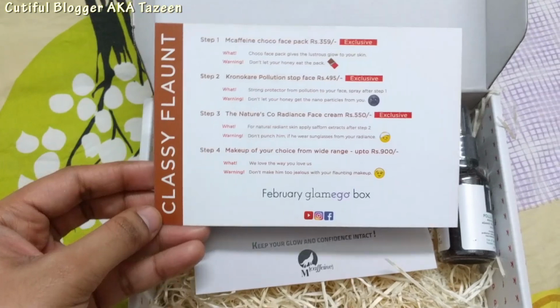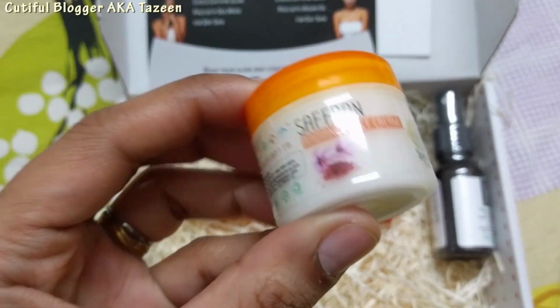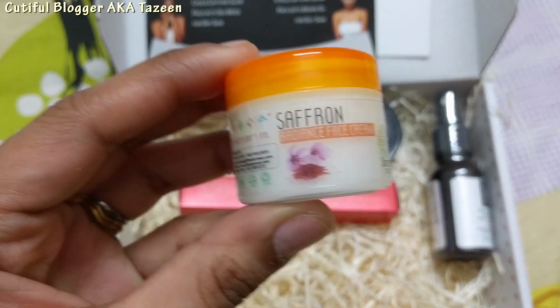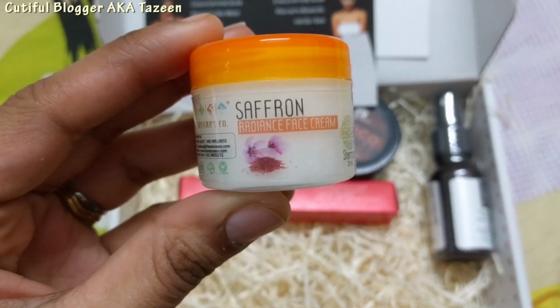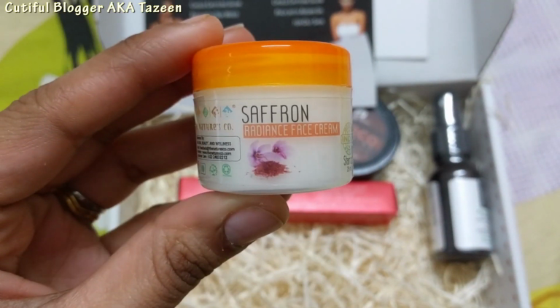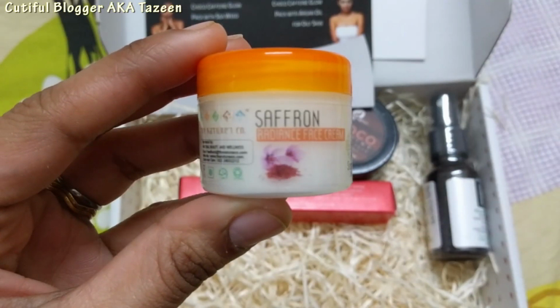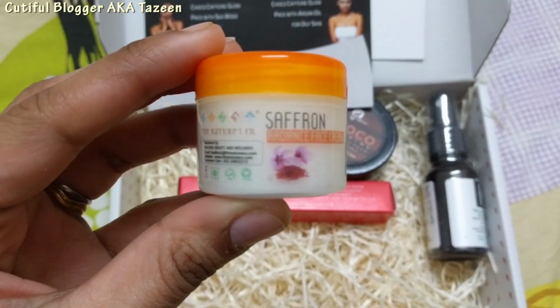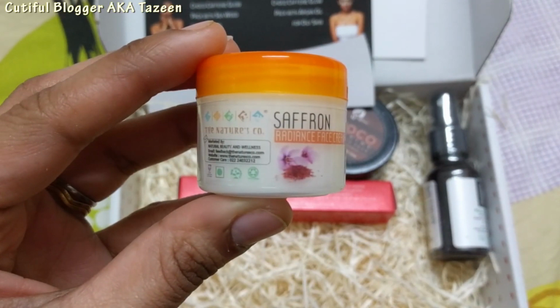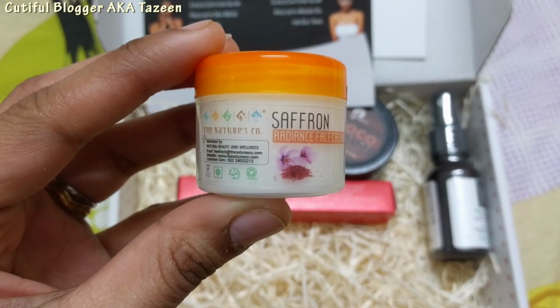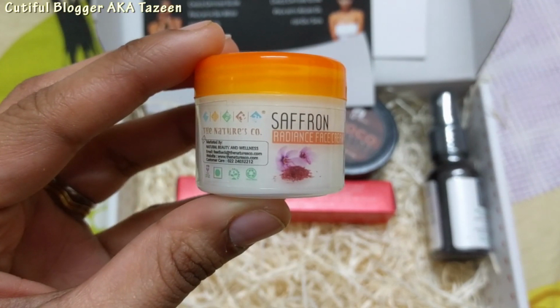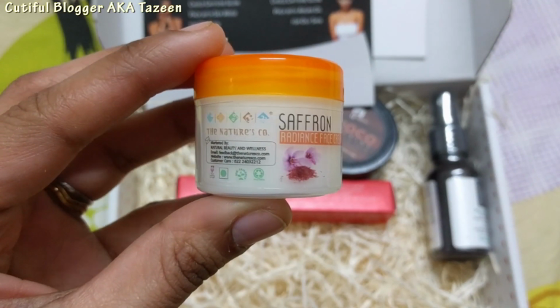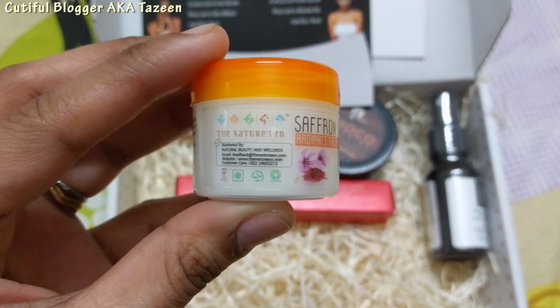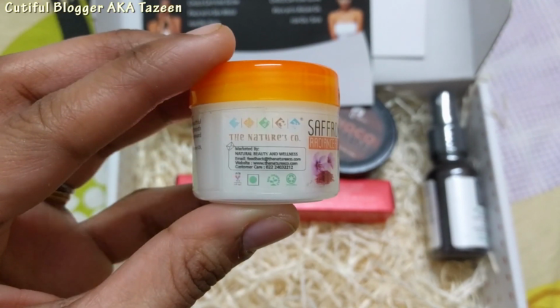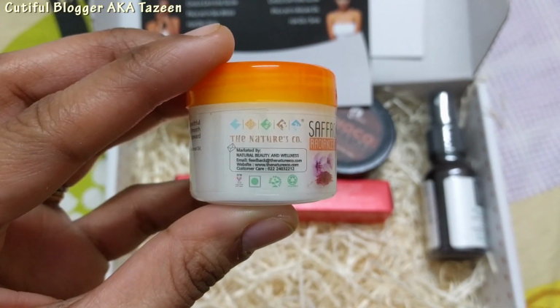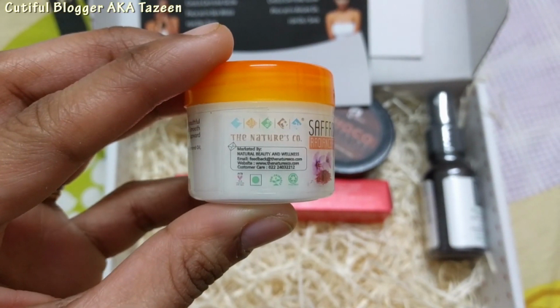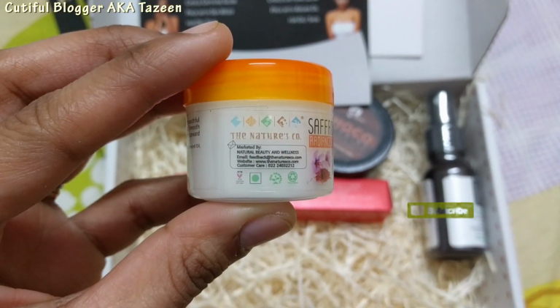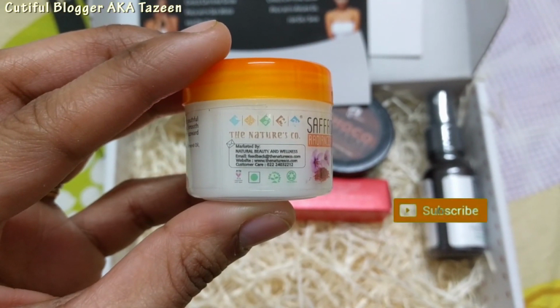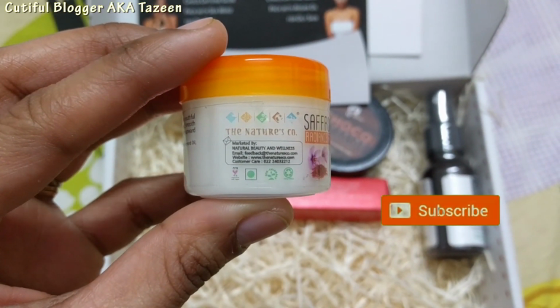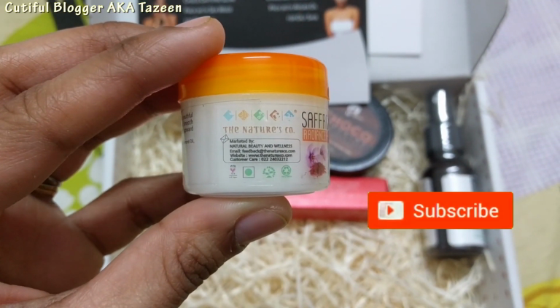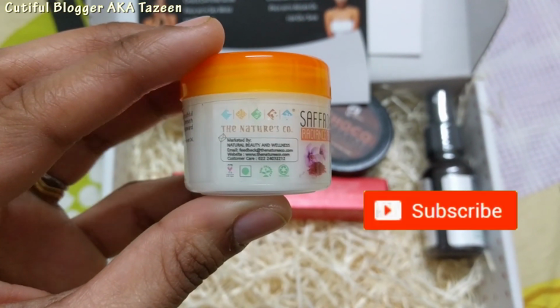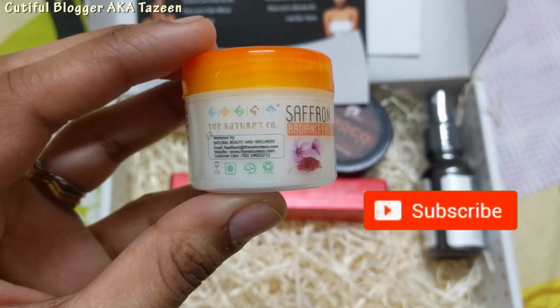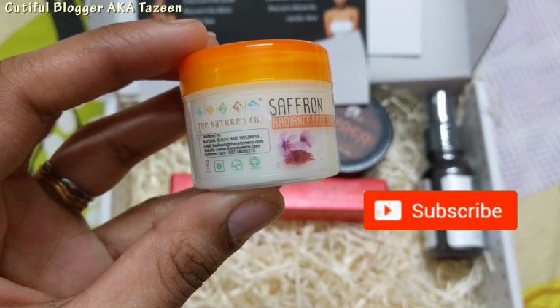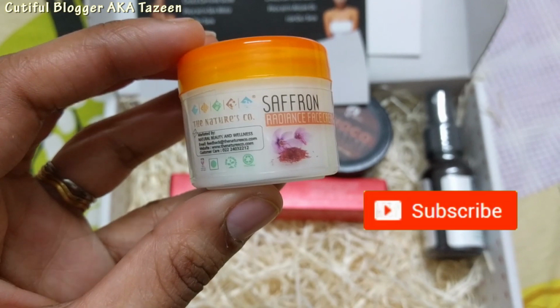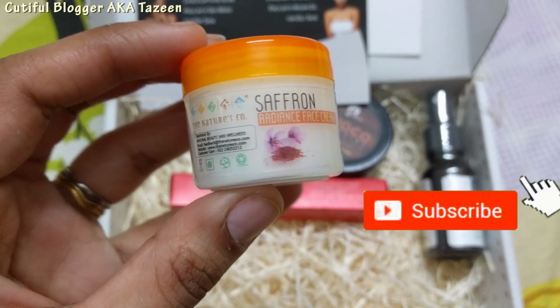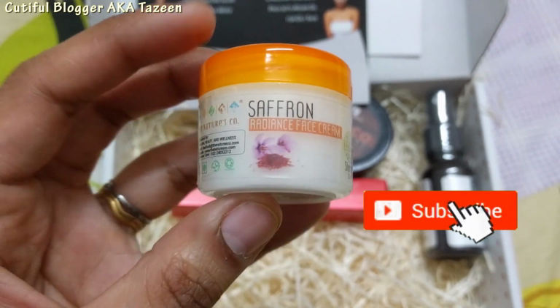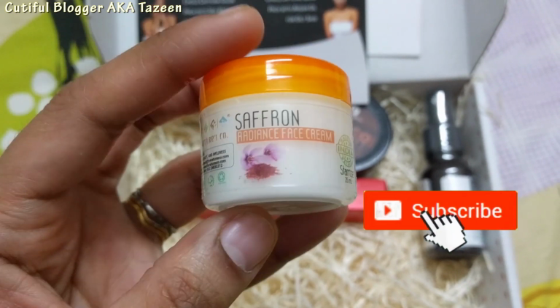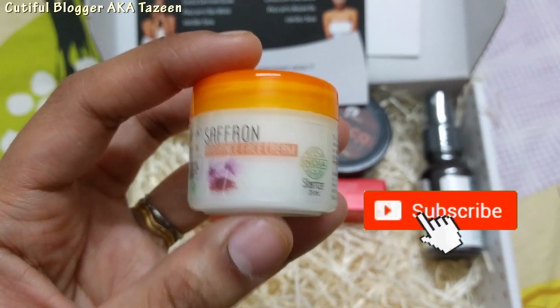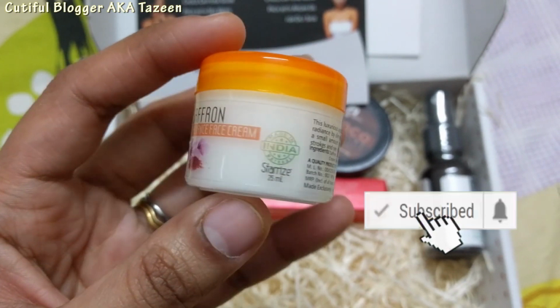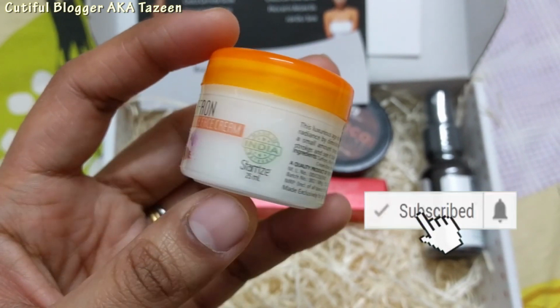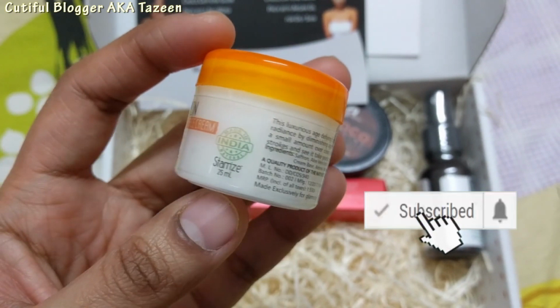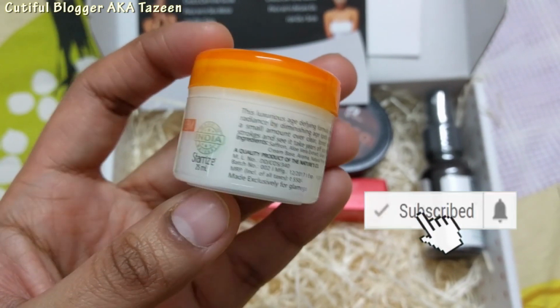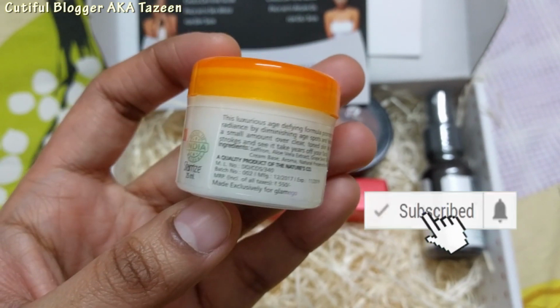The first product is the Saffron Radiance Face Cream. This is from Nature Scope, 25 ml, for 550 rupees.